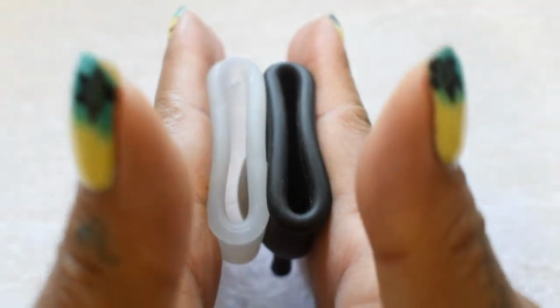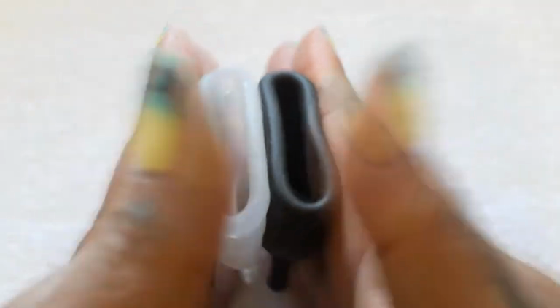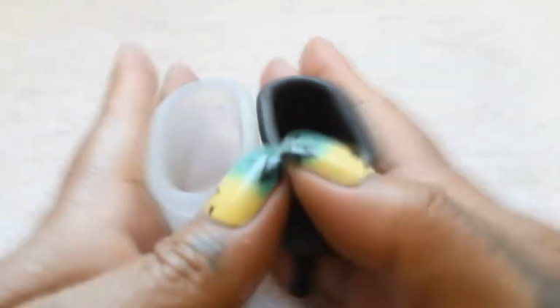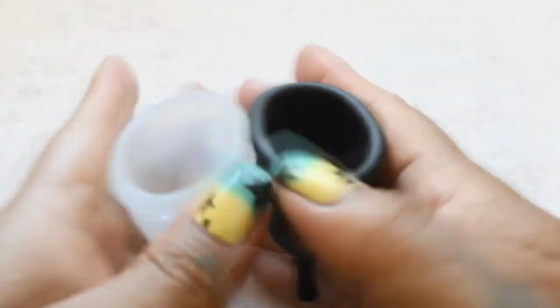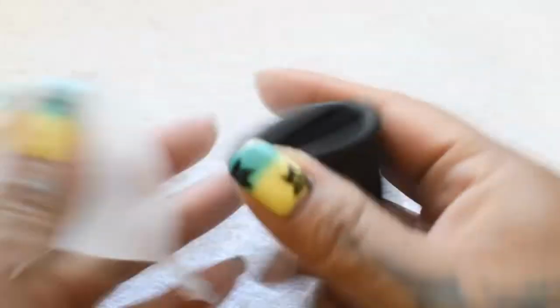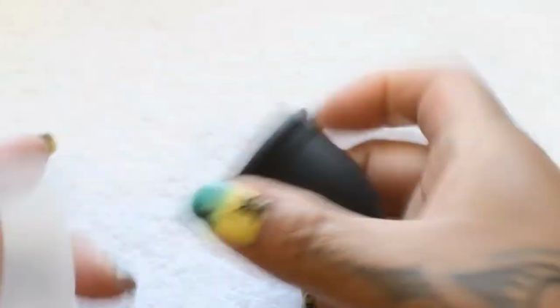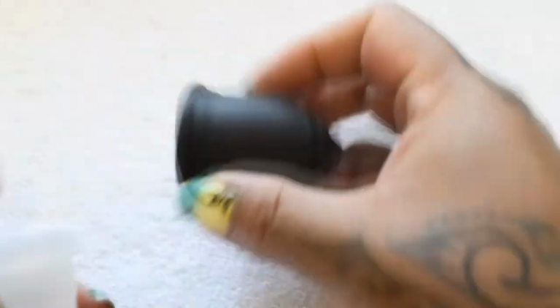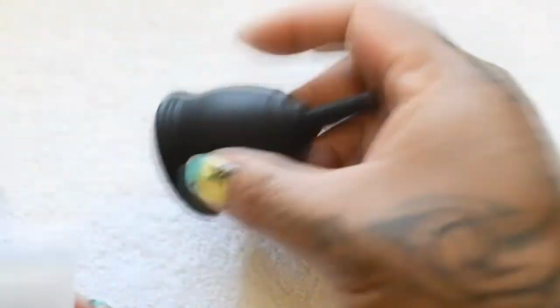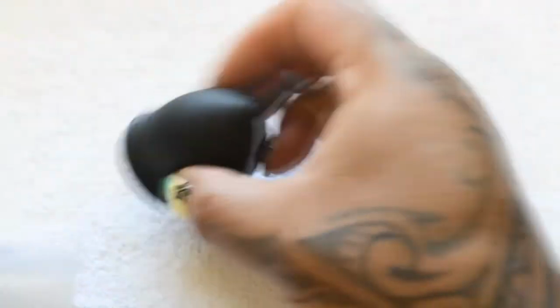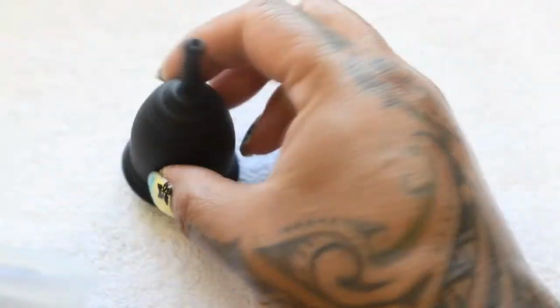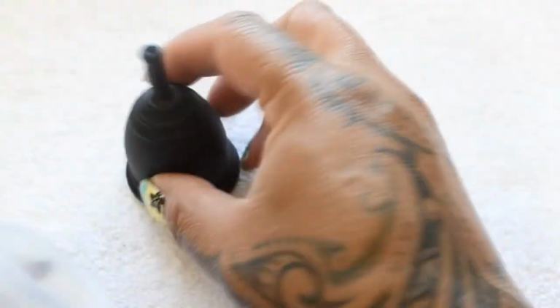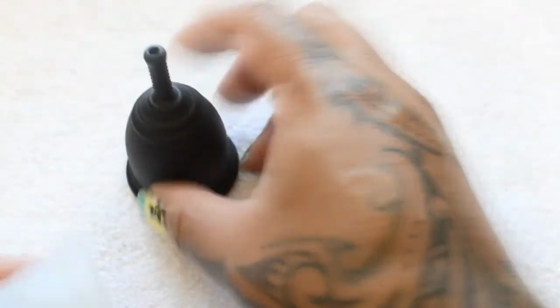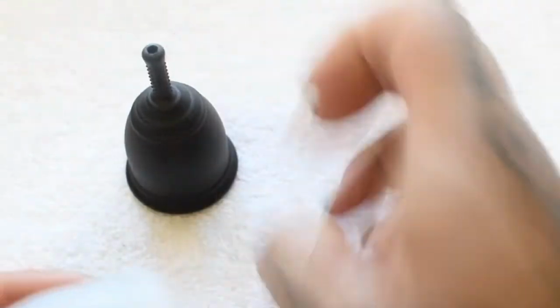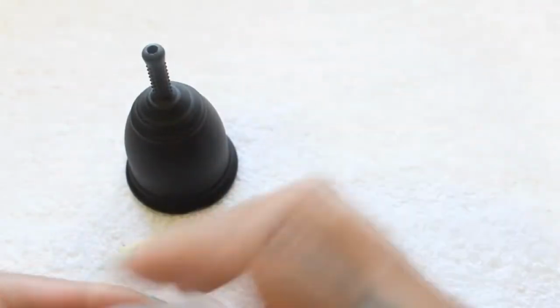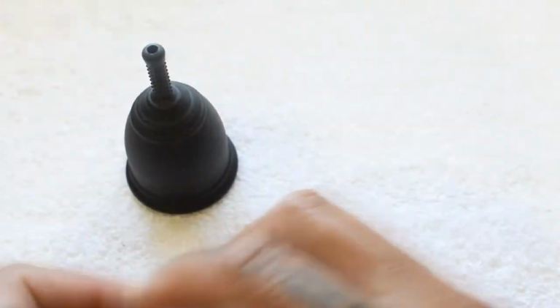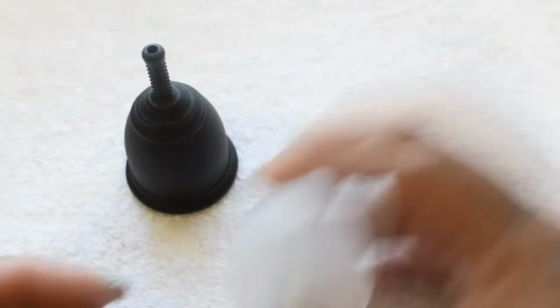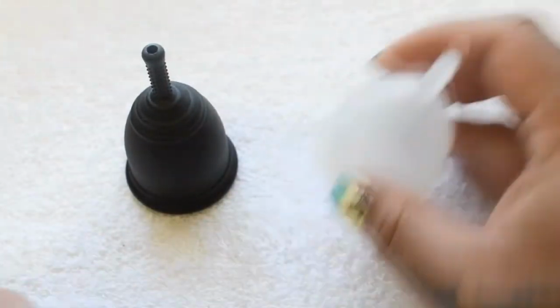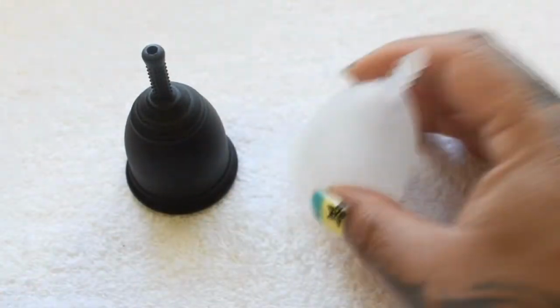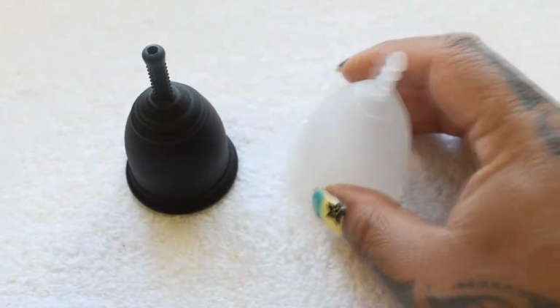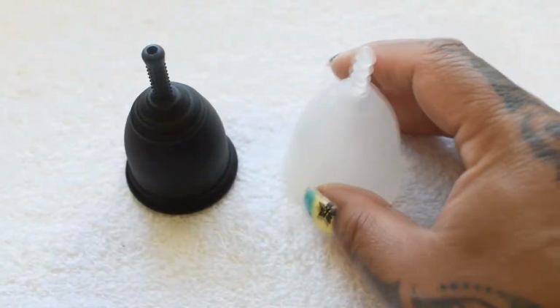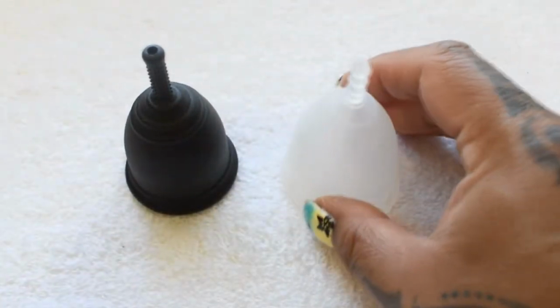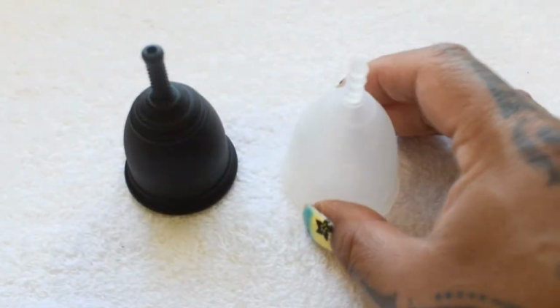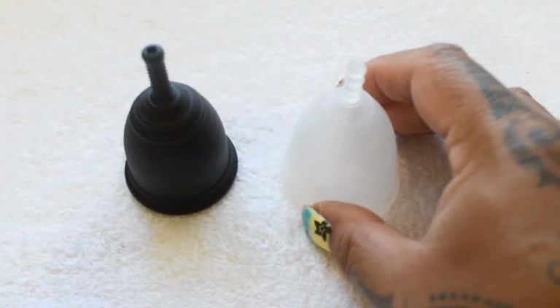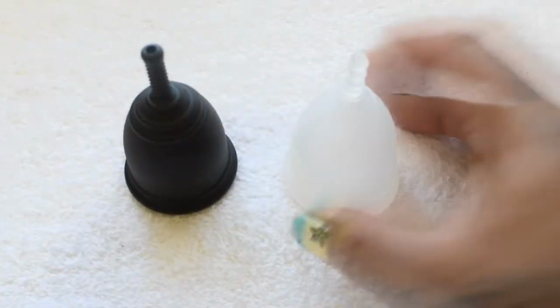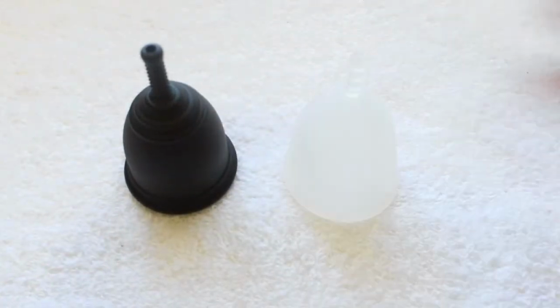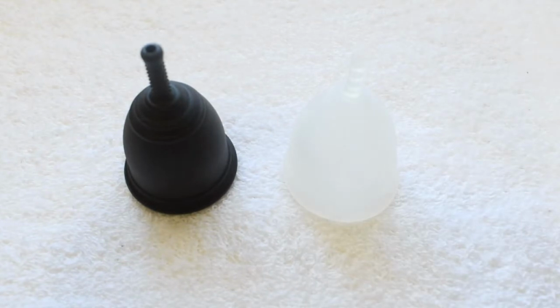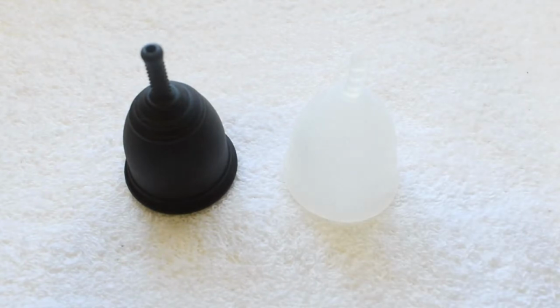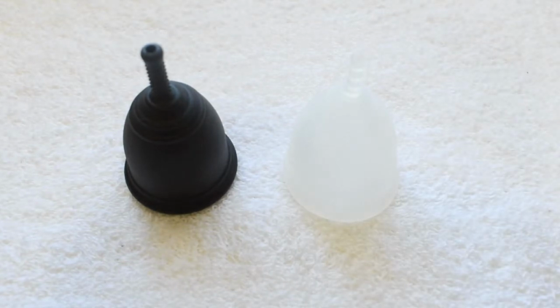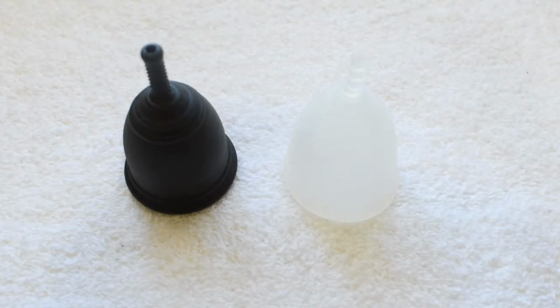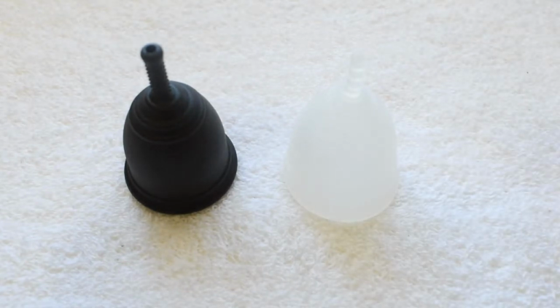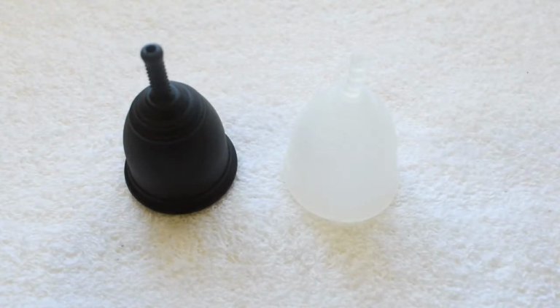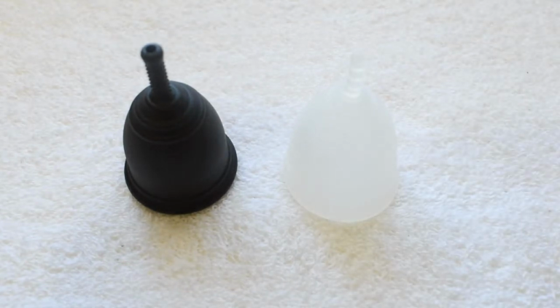And that was the Ruby Cup and the Organic Cup, both in a size small.